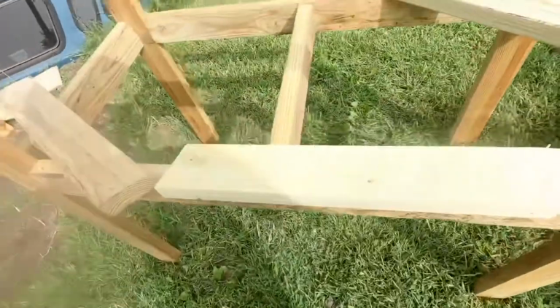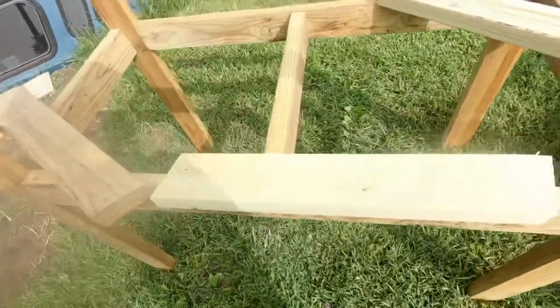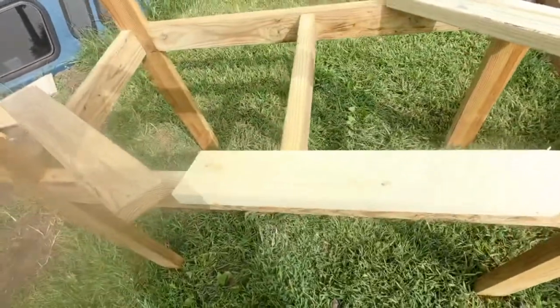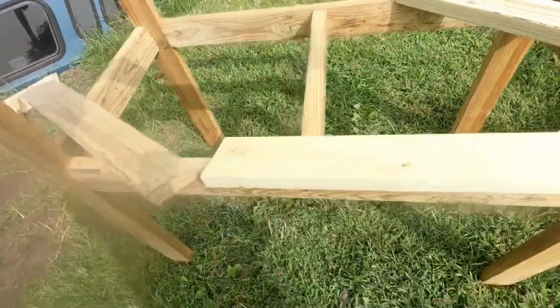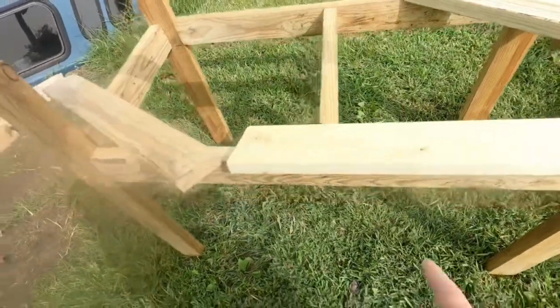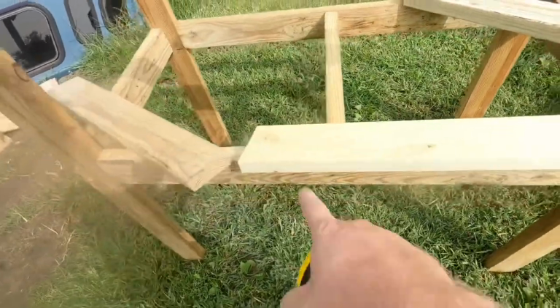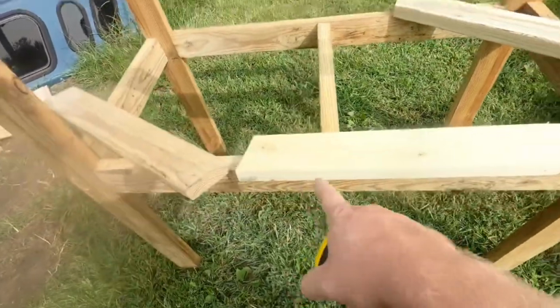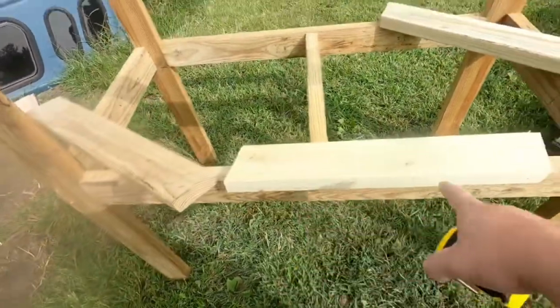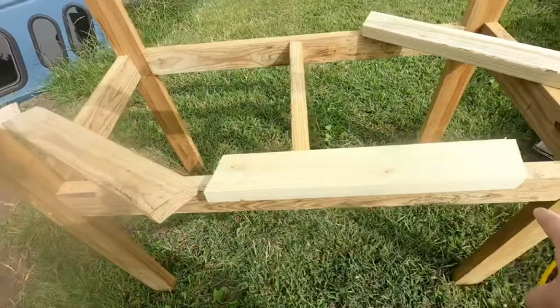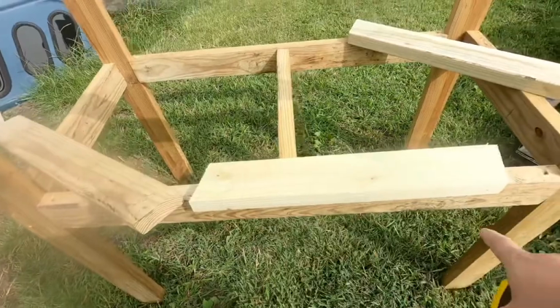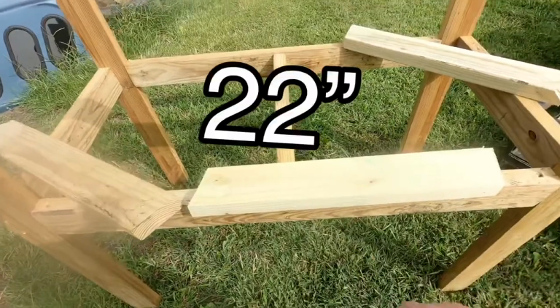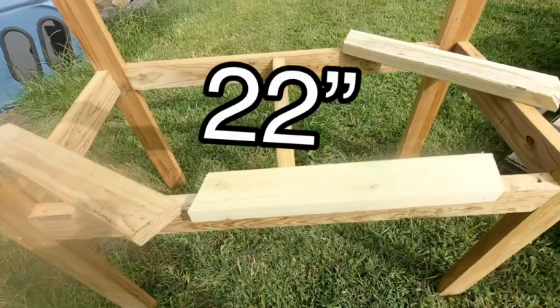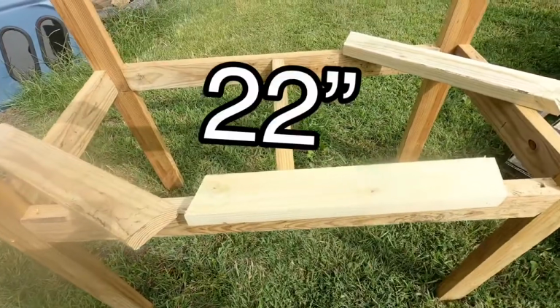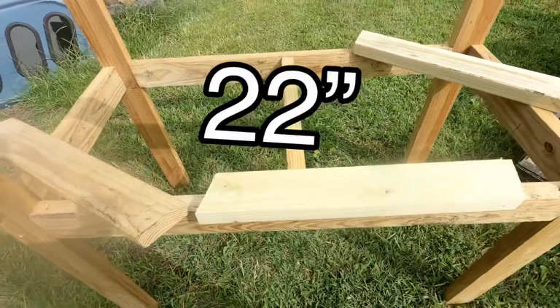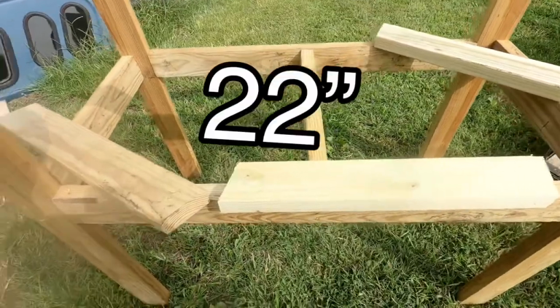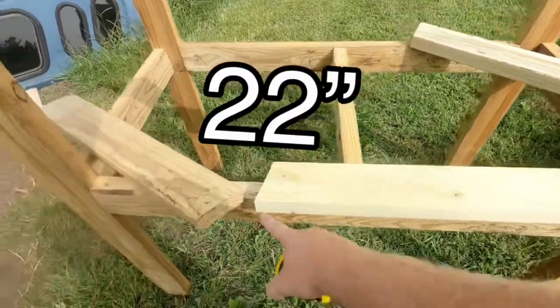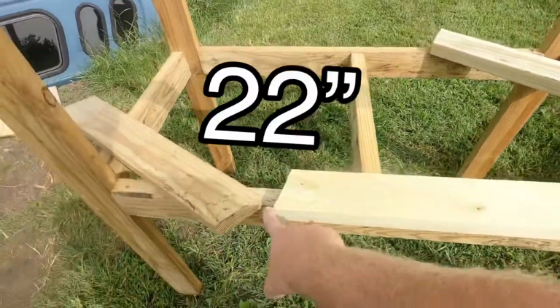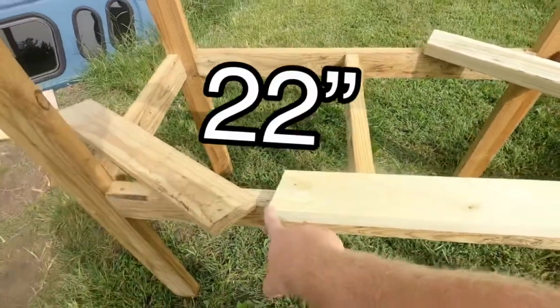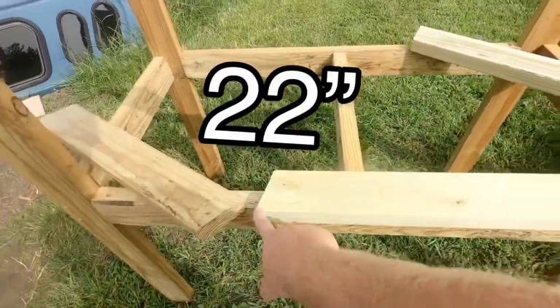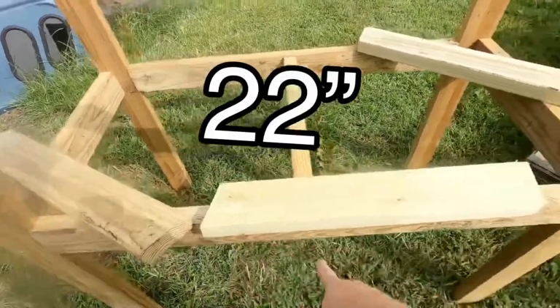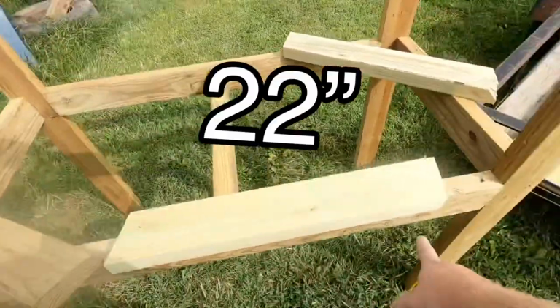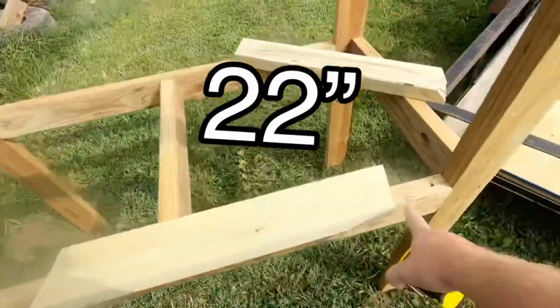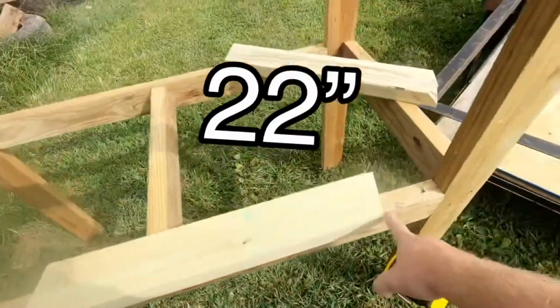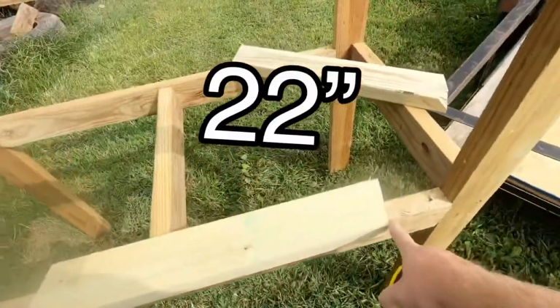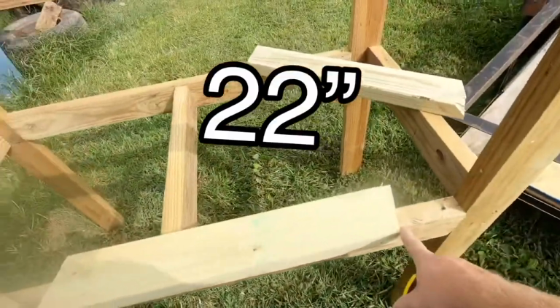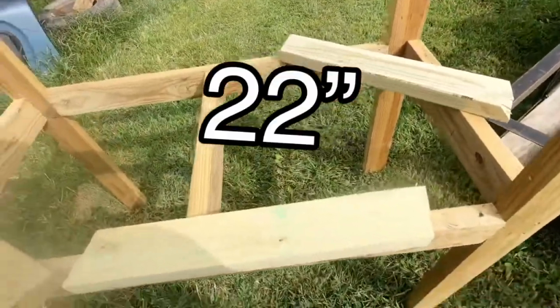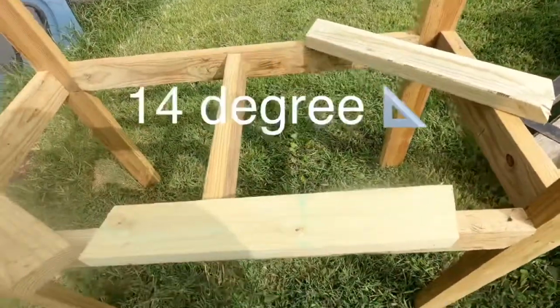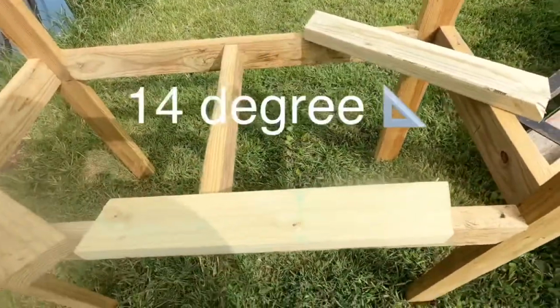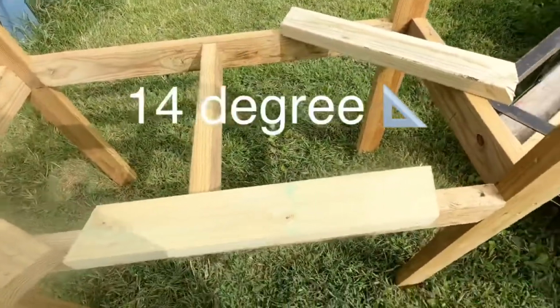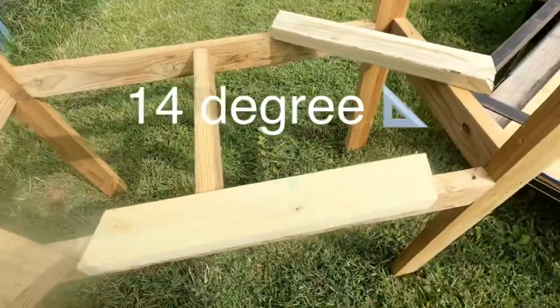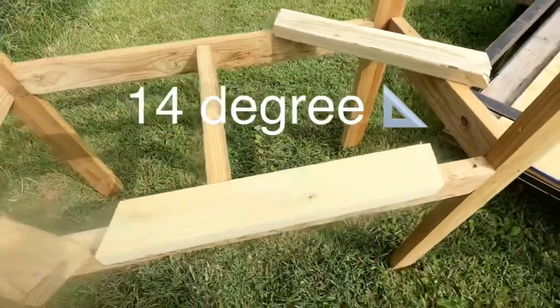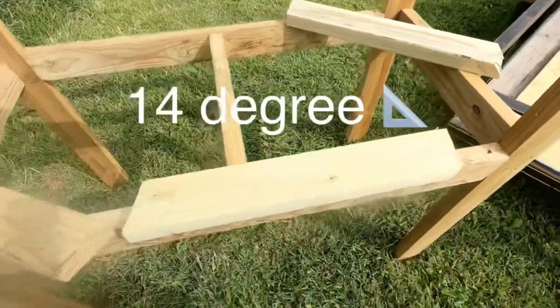Each one of those pieces is 22 inches long from here to there, with a 14-degree angle.